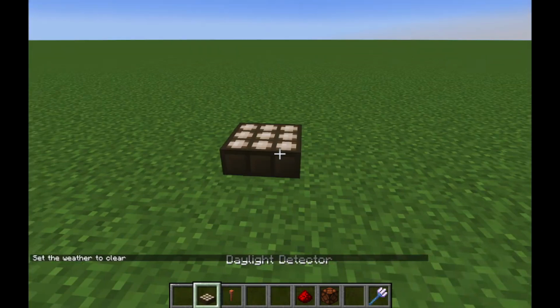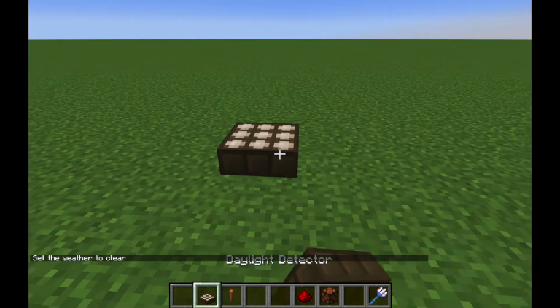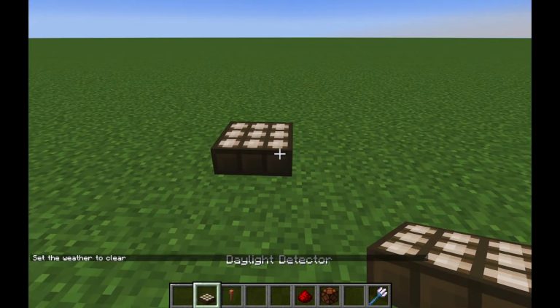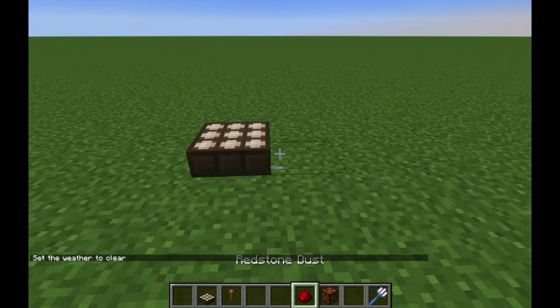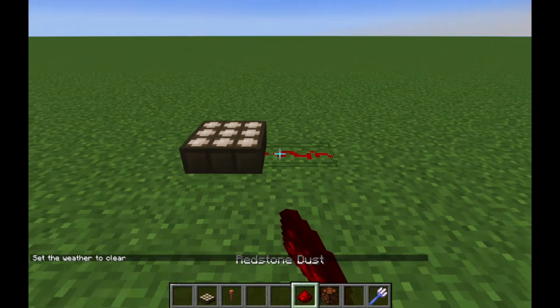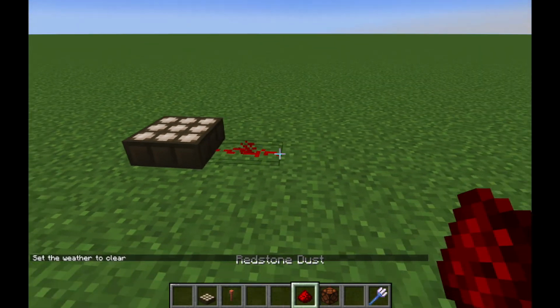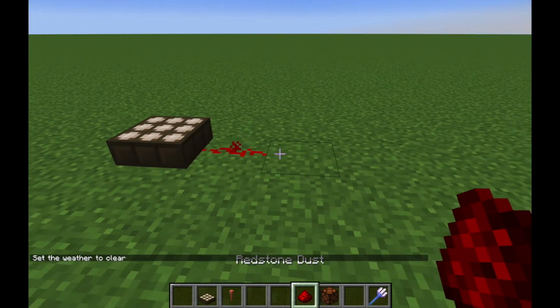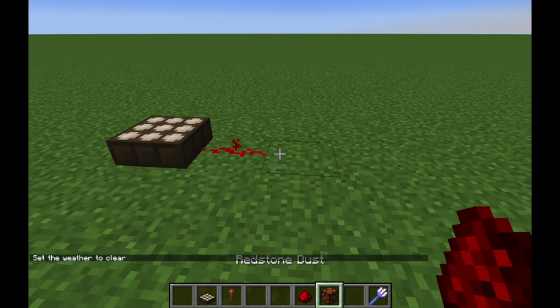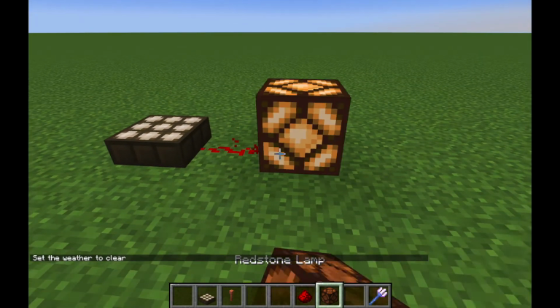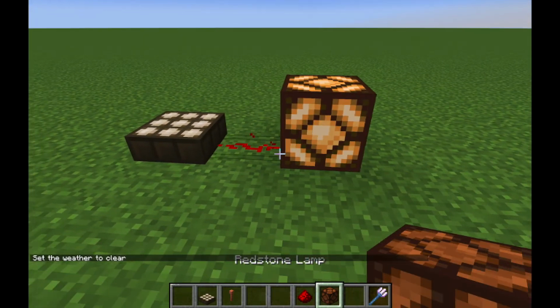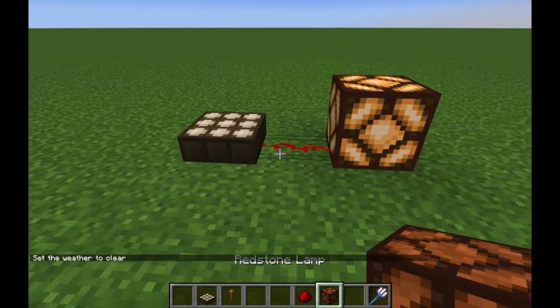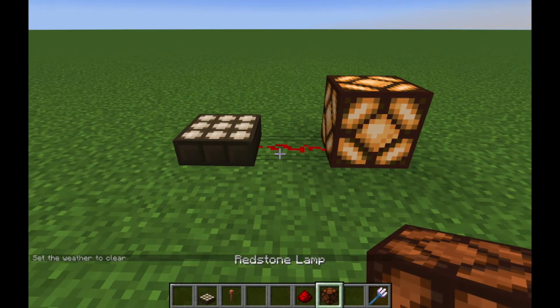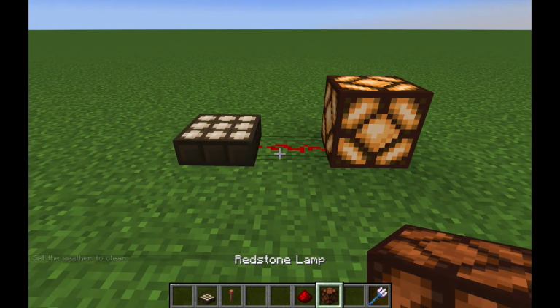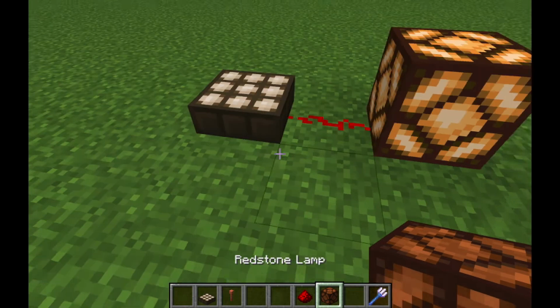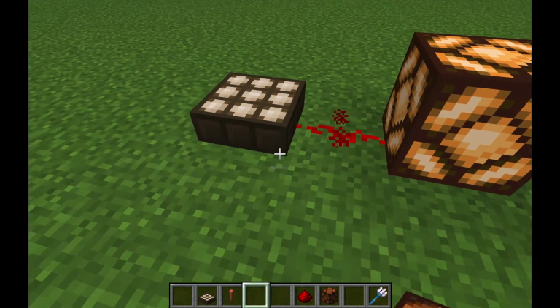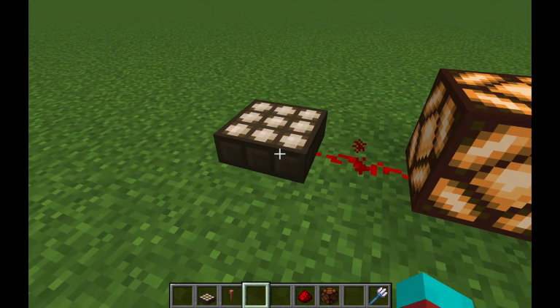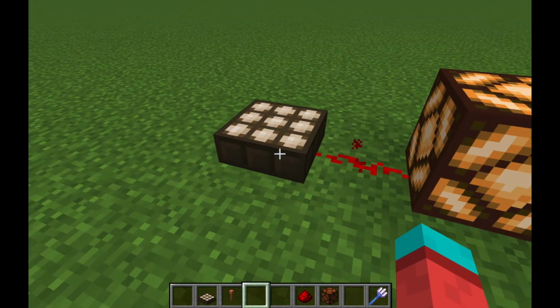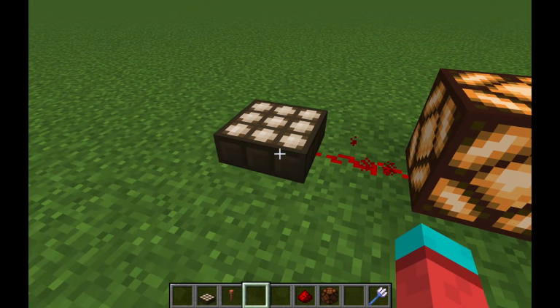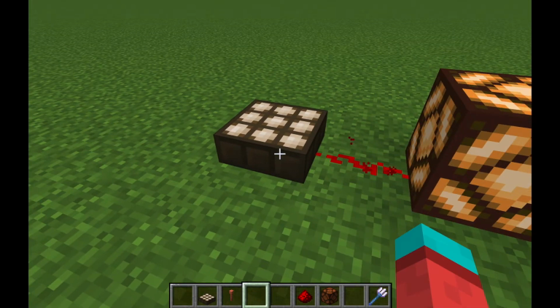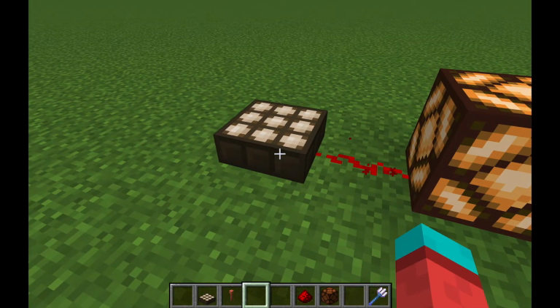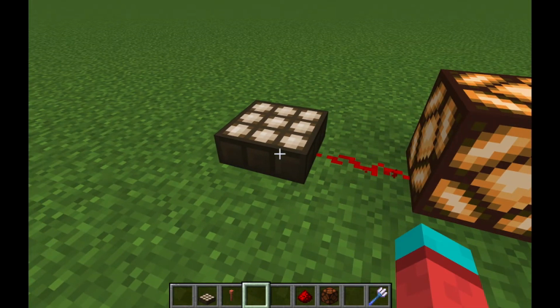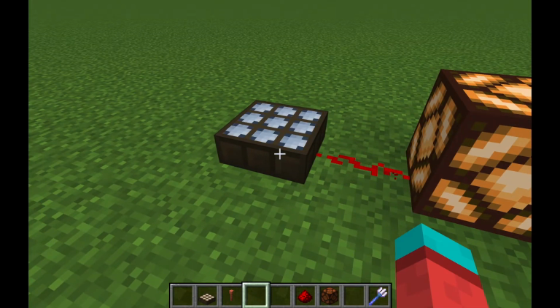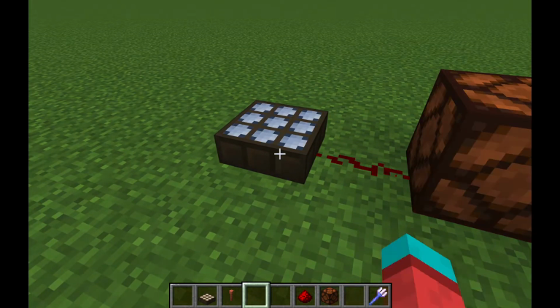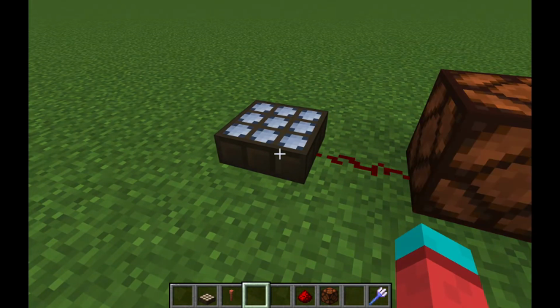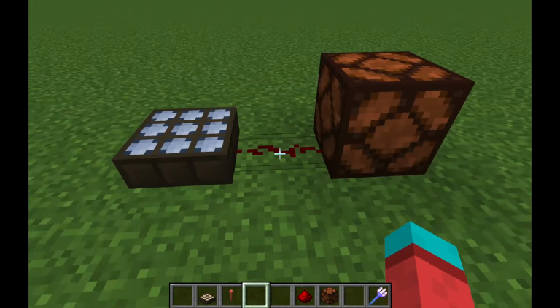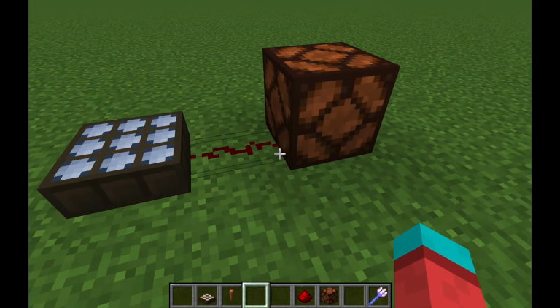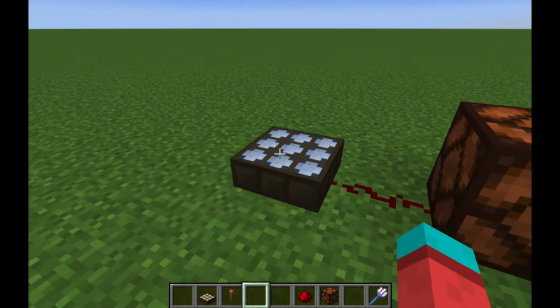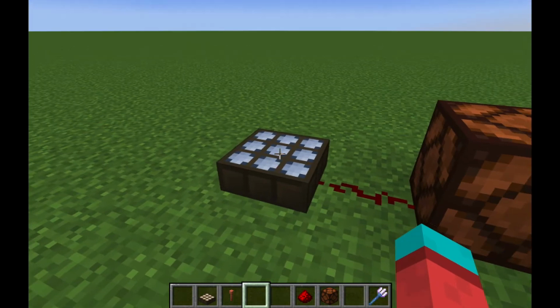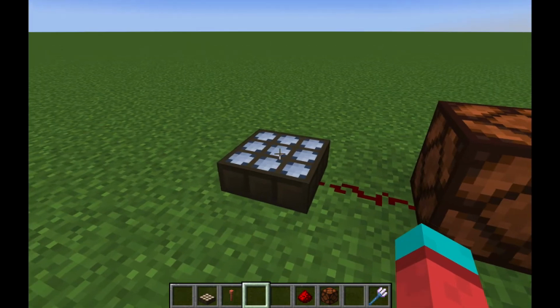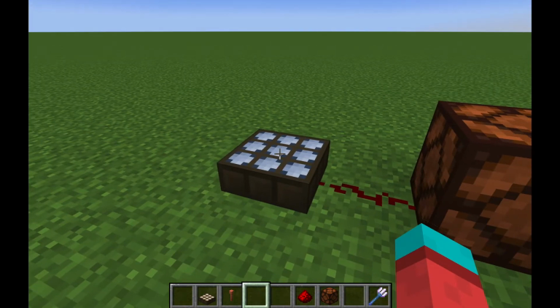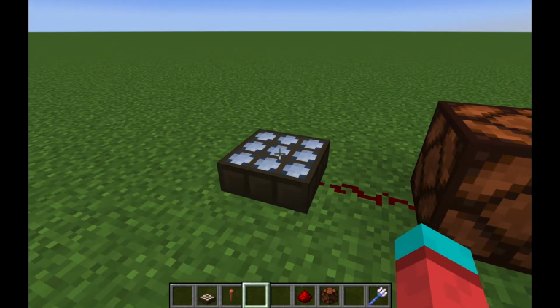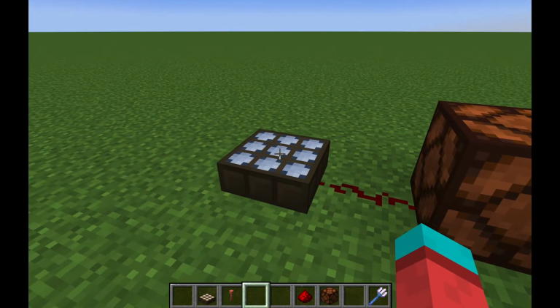During the day, daylight sensors will emit a redstone signal, but if you want it to be a nighttime sensor, just right-click it and it will switch over.